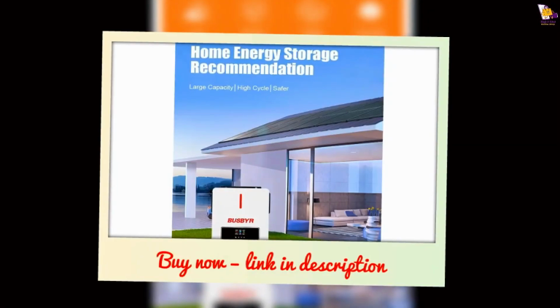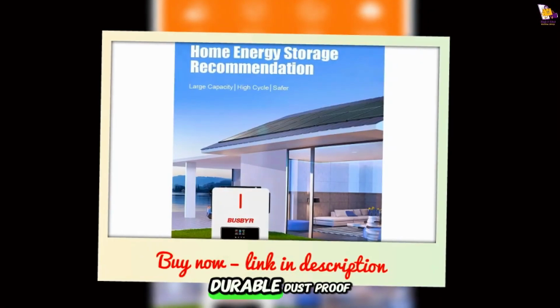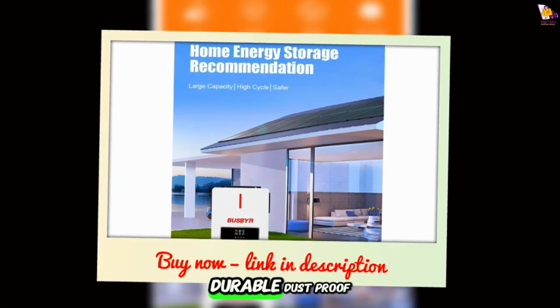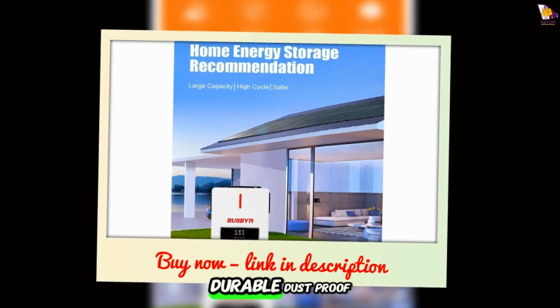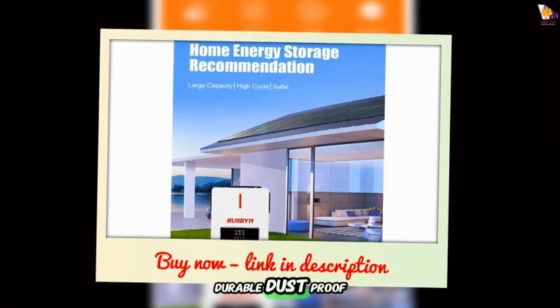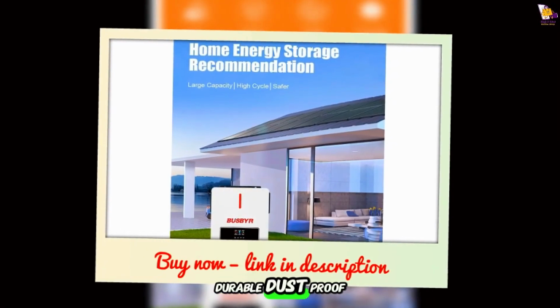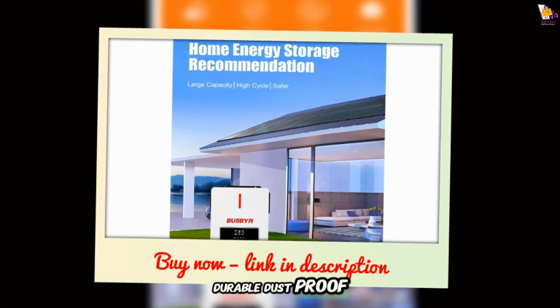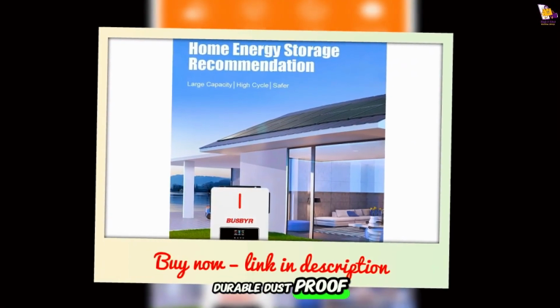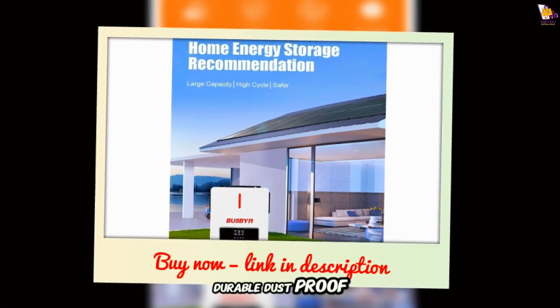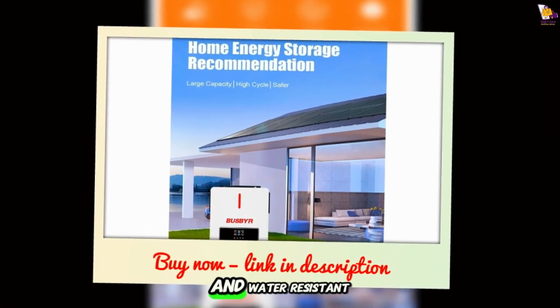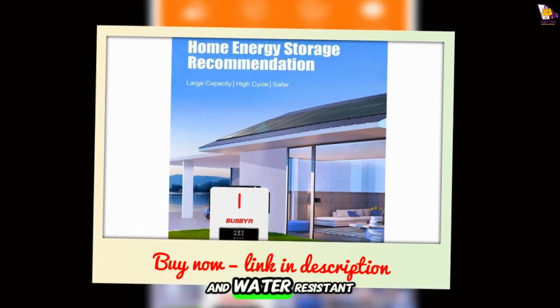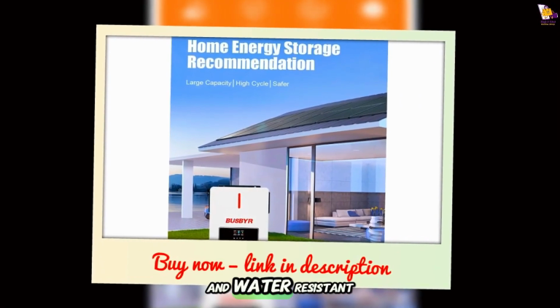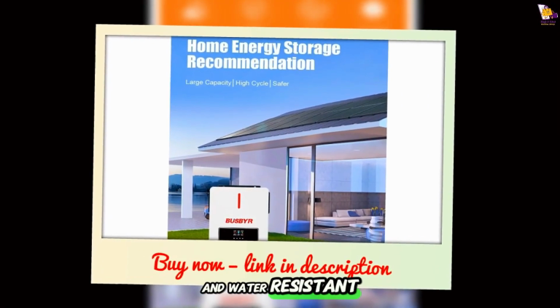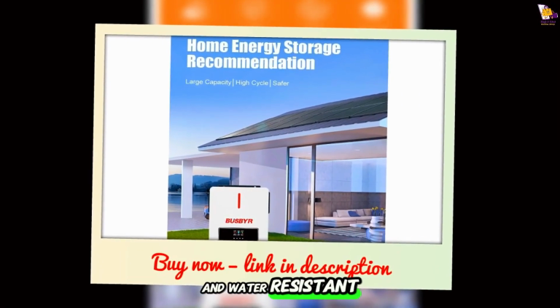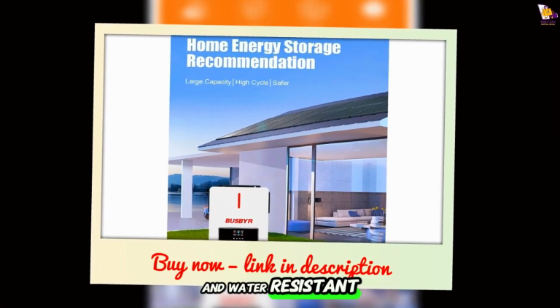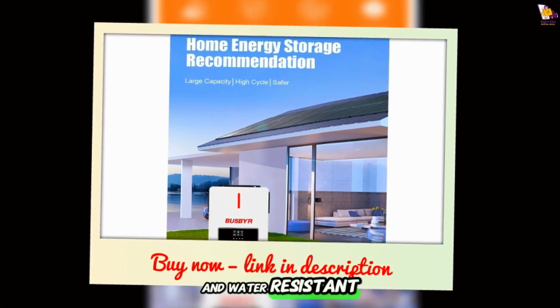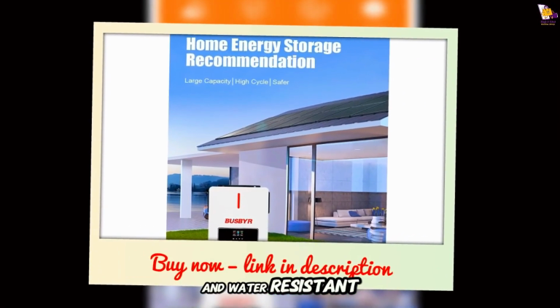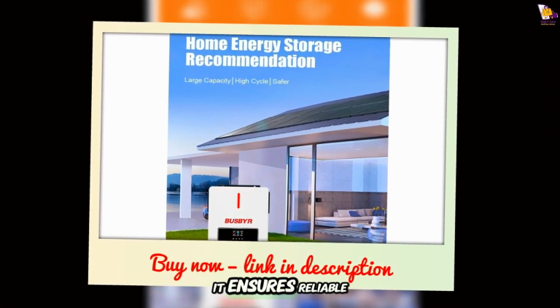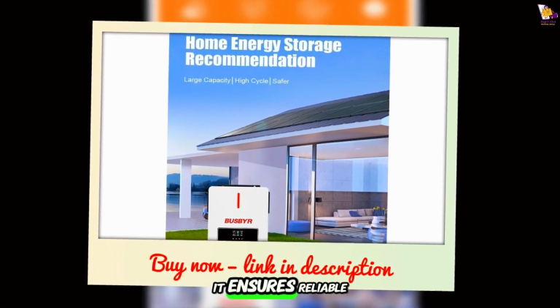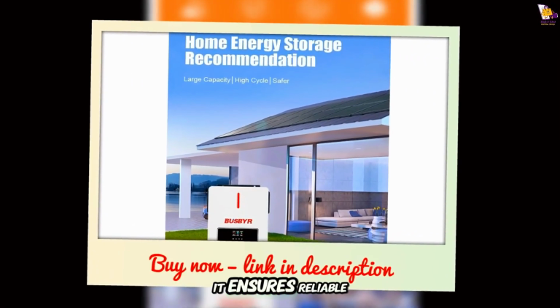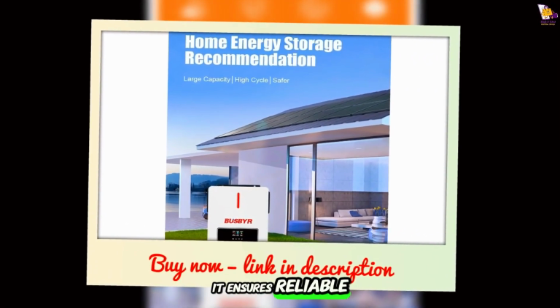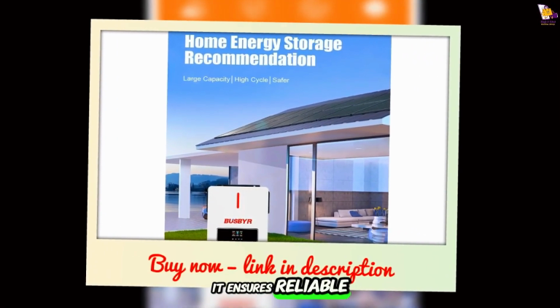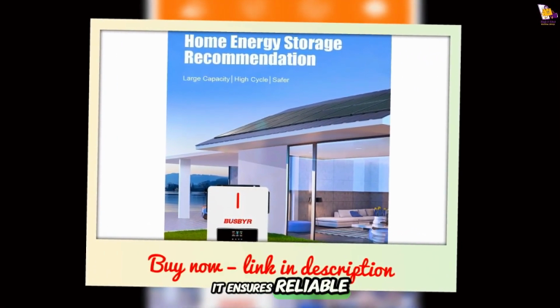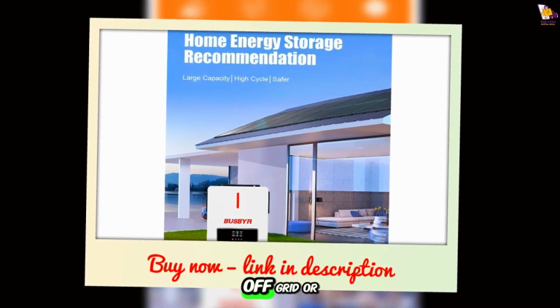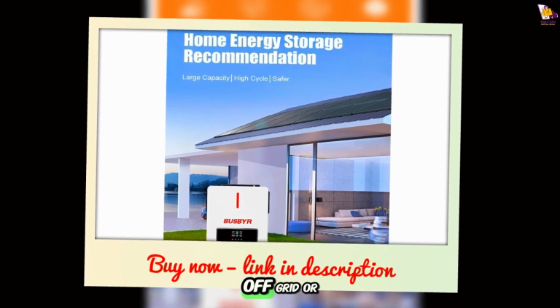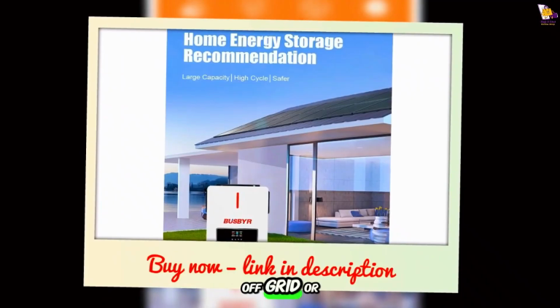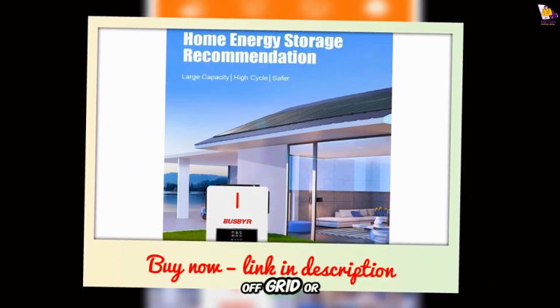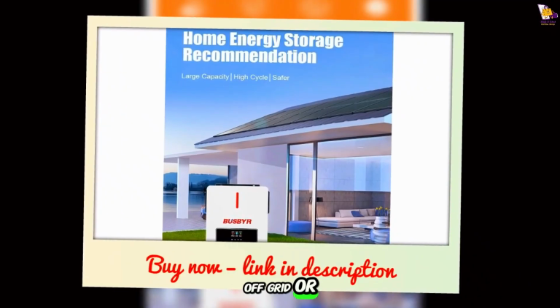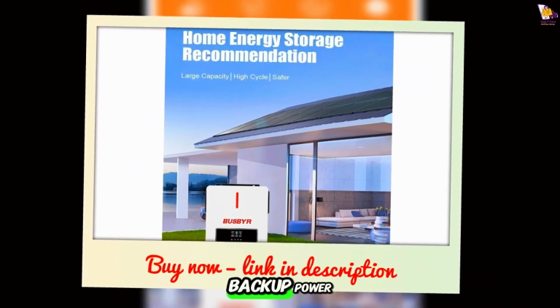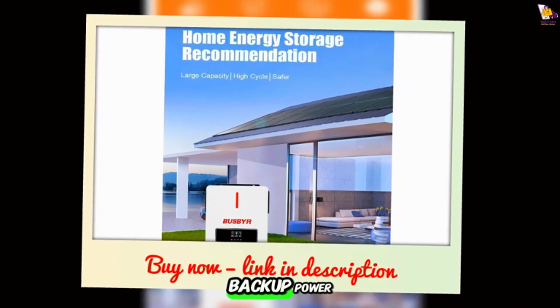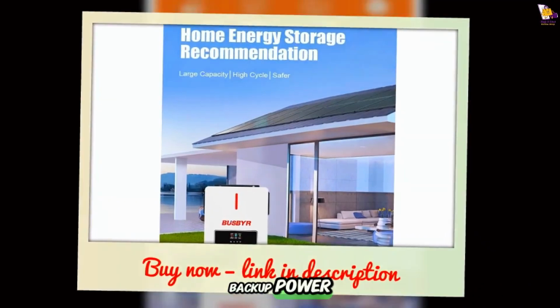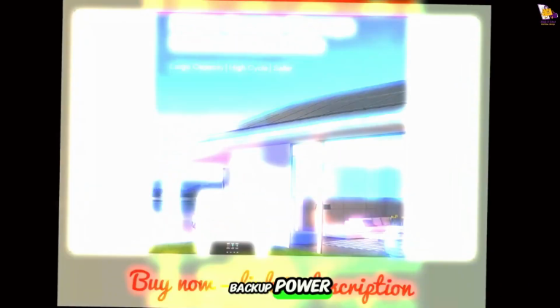Durable, dust-proof, and water-resistant, it ensures reliable off-grid or backup power.